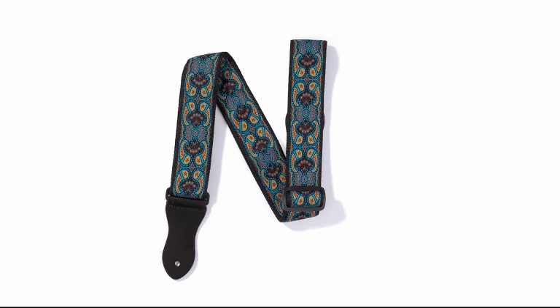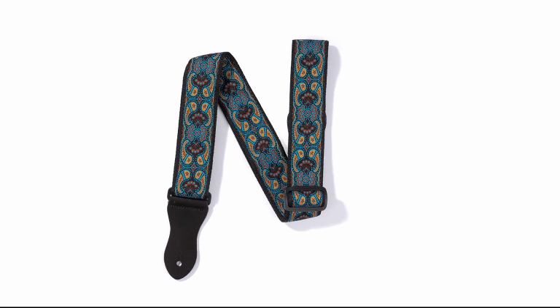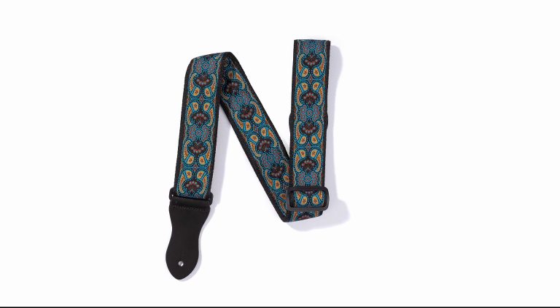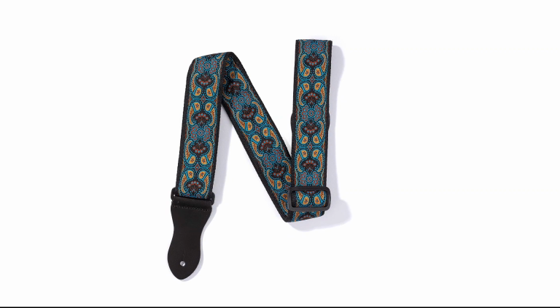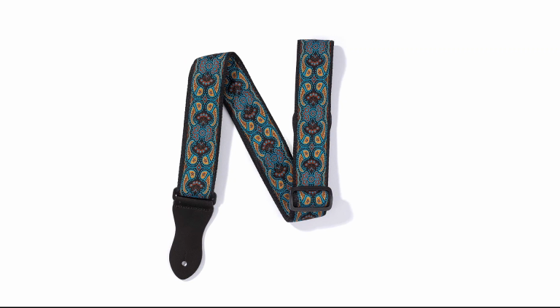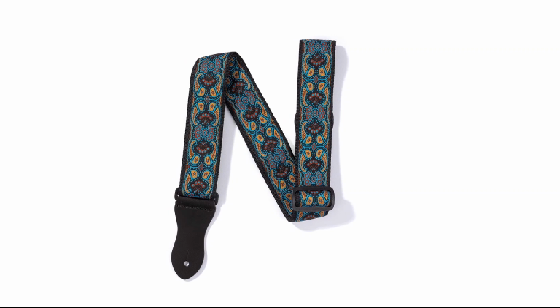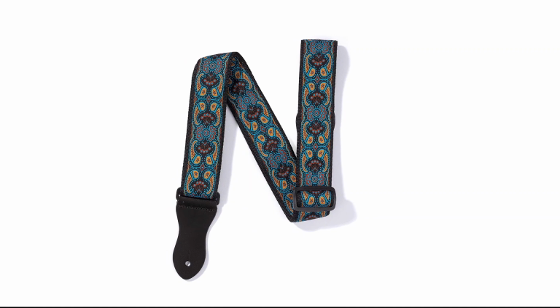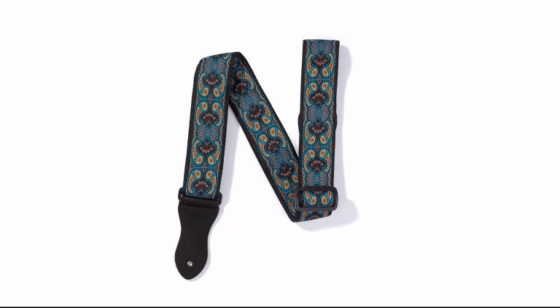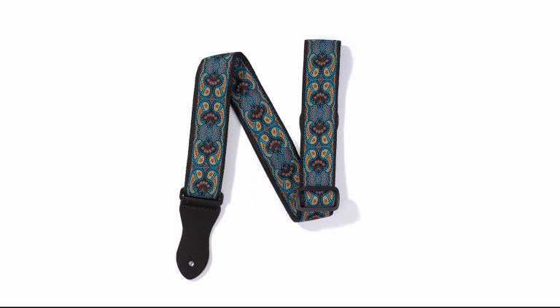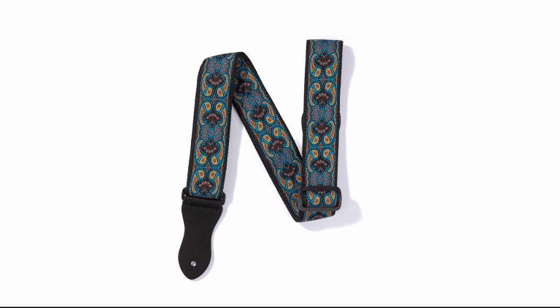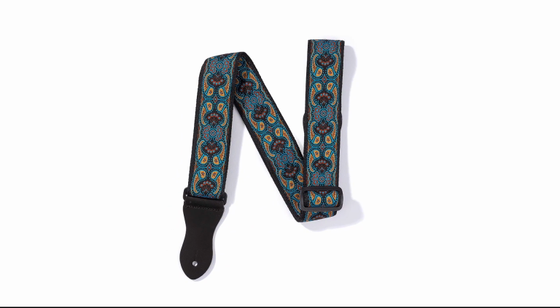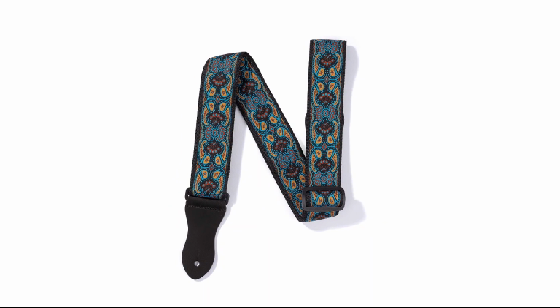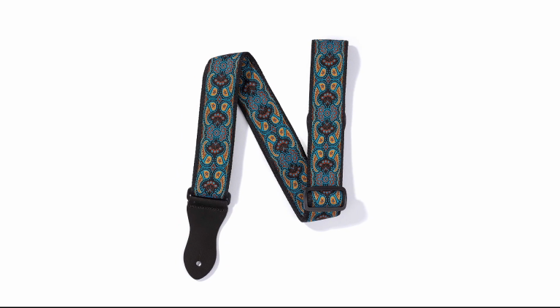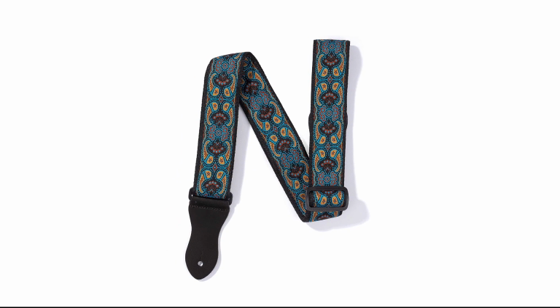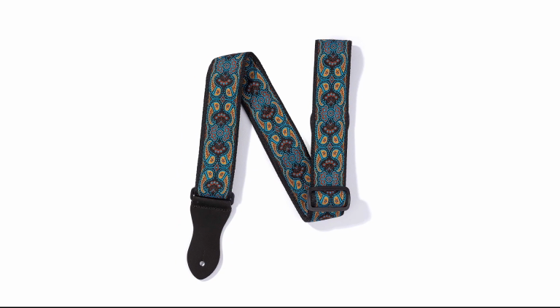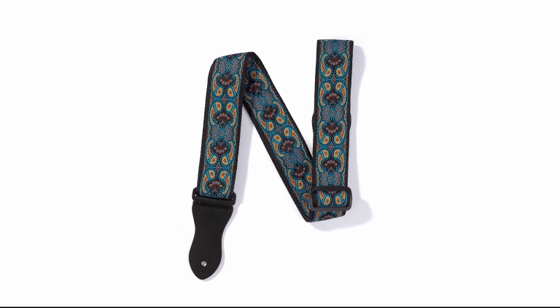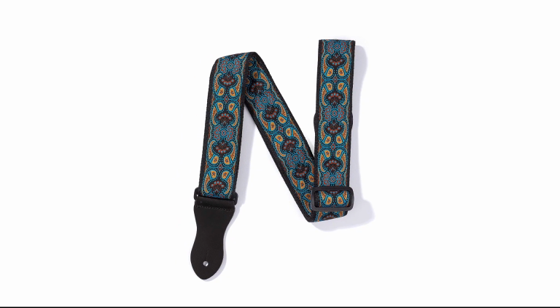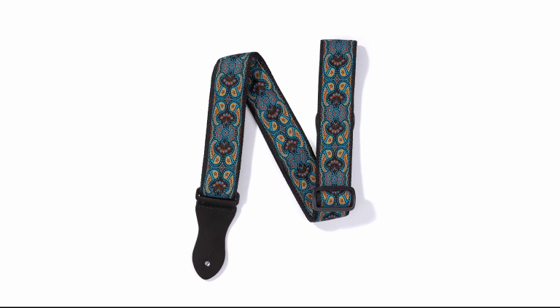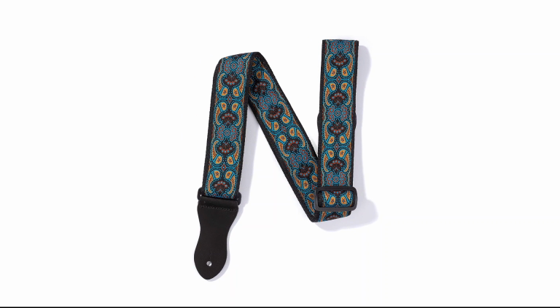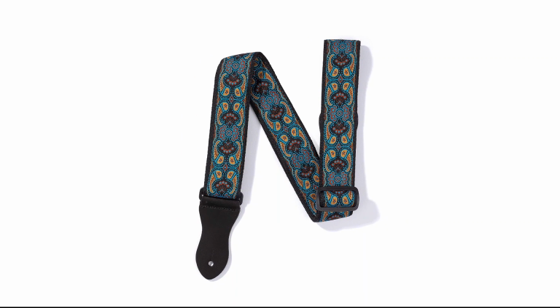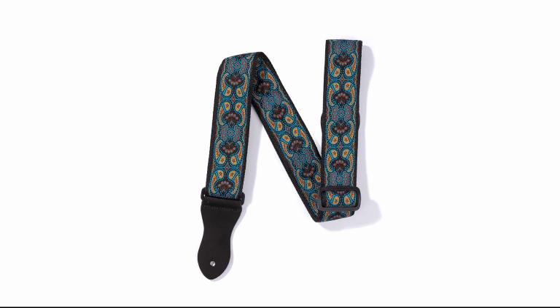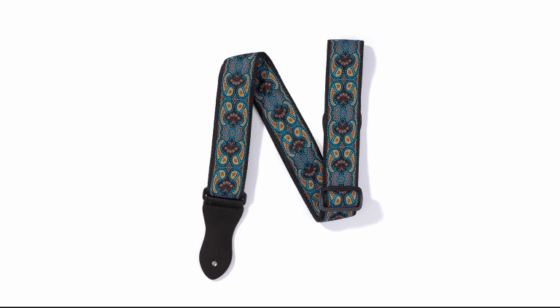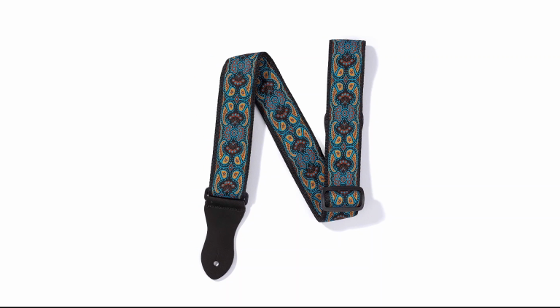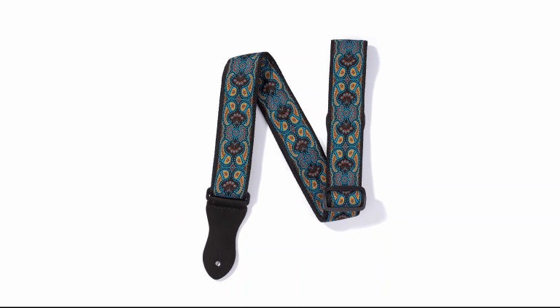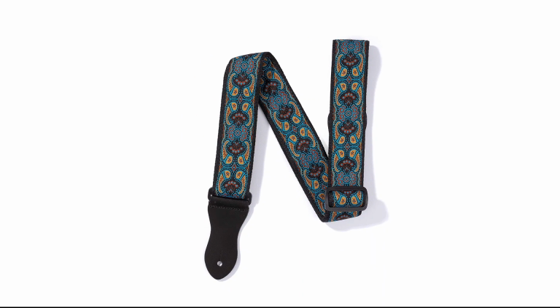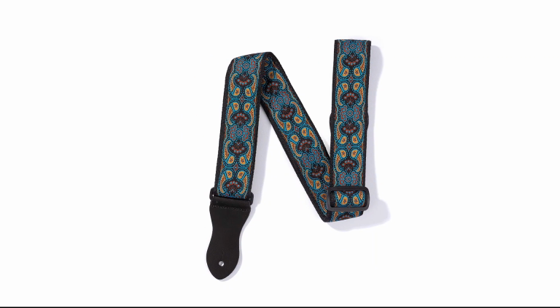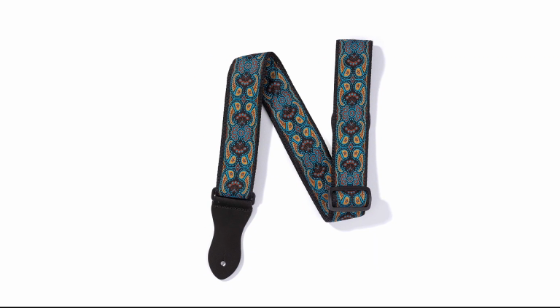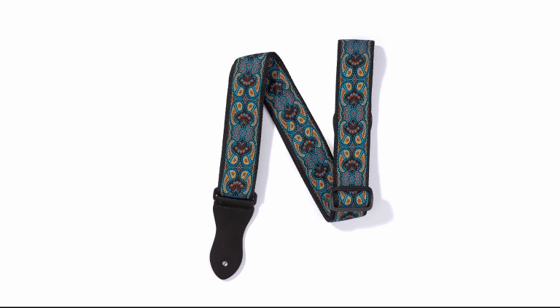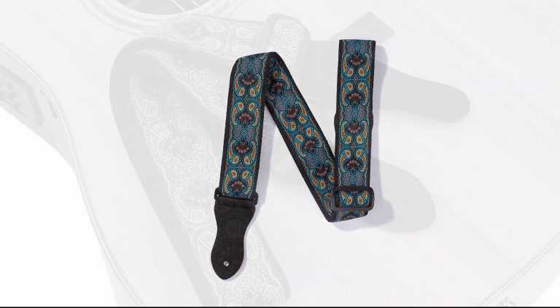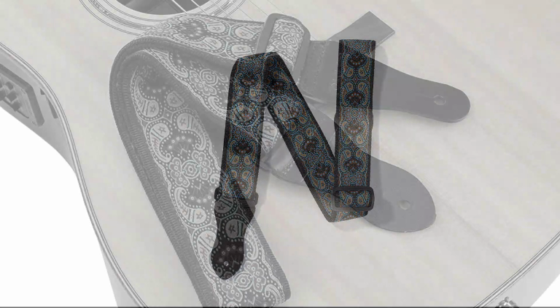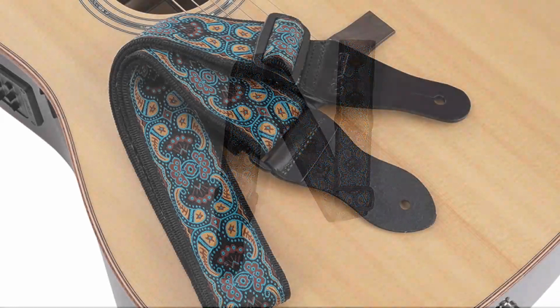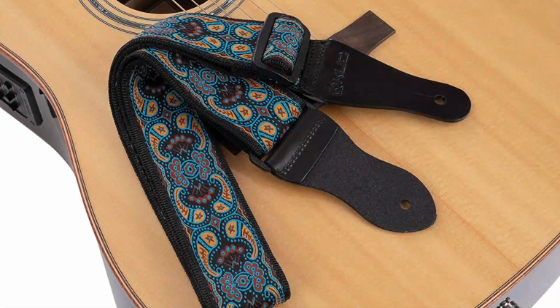You can use this strap with any type of guitar or stringed instrument. Since it comes with safety locks, guitar picks, and a string, you've got everything you need for a great performance.